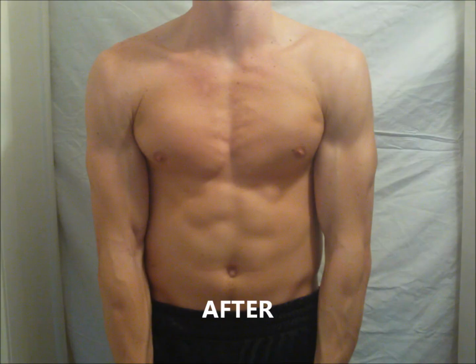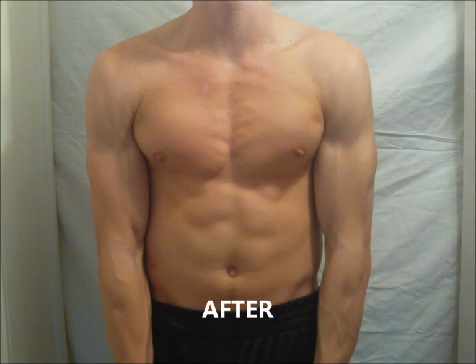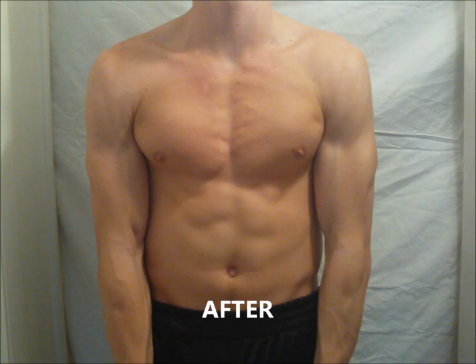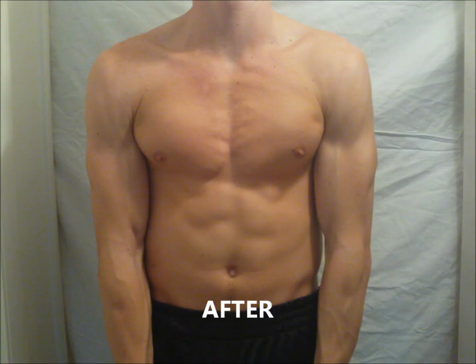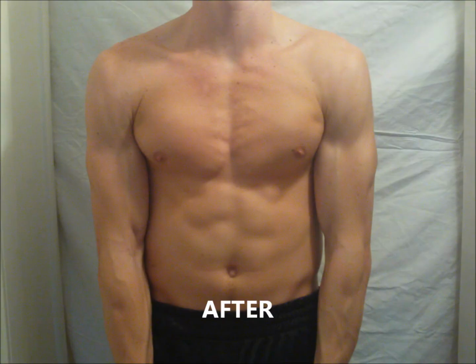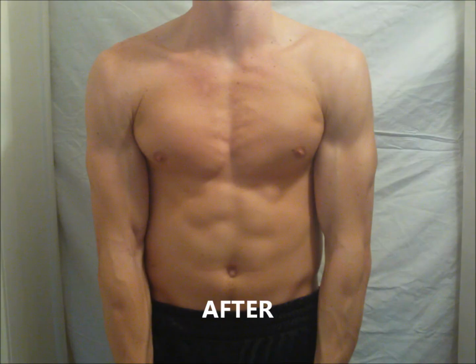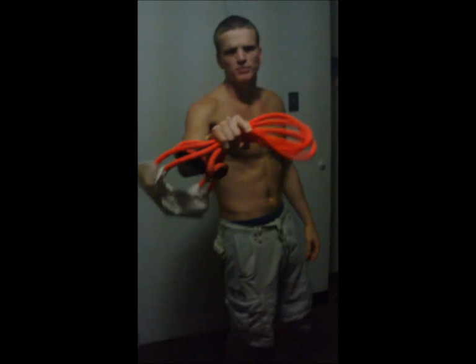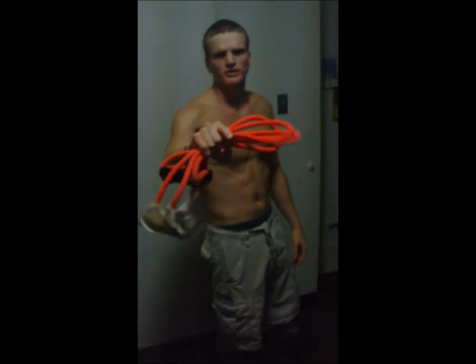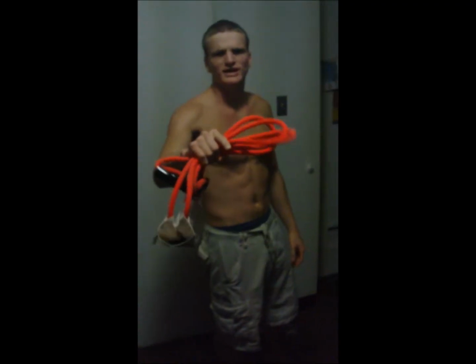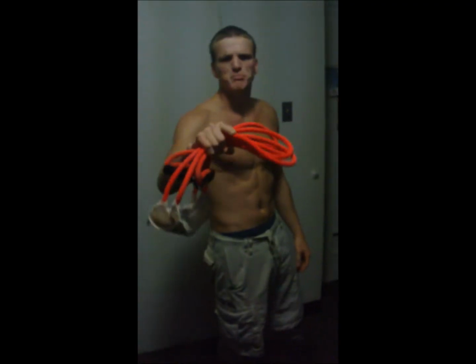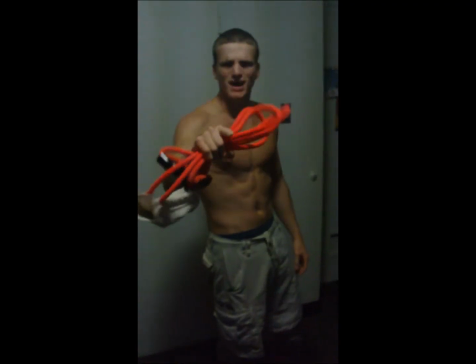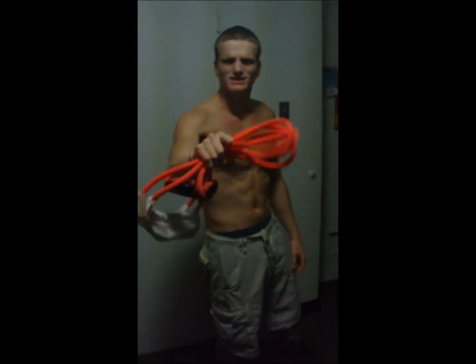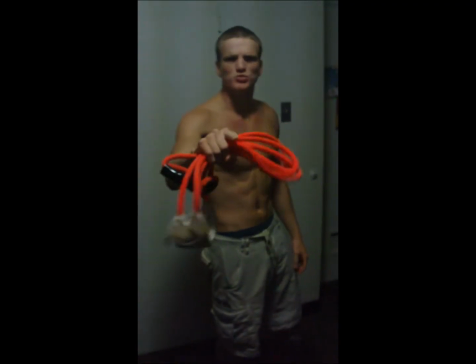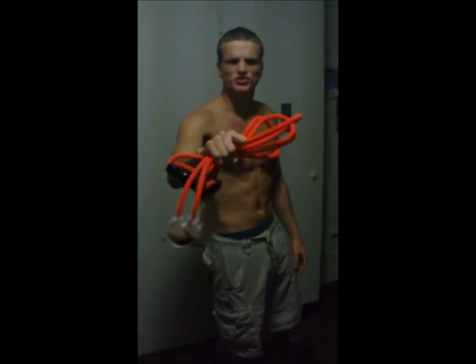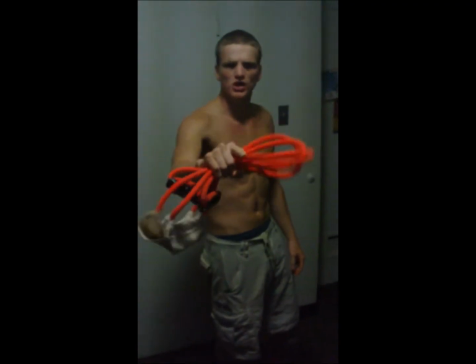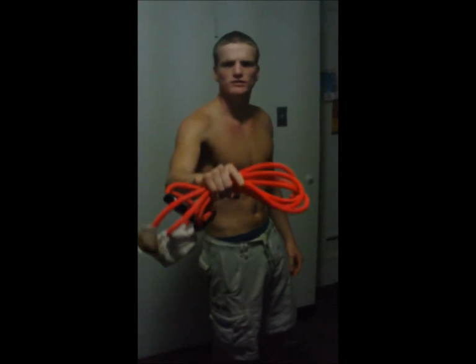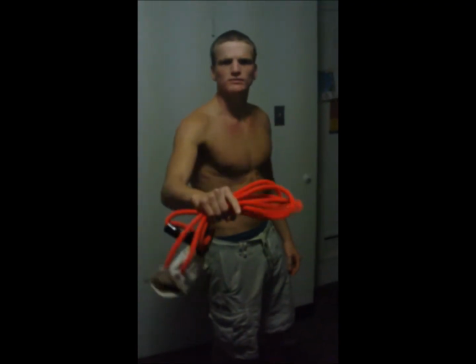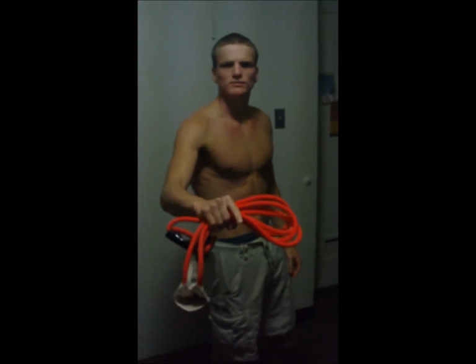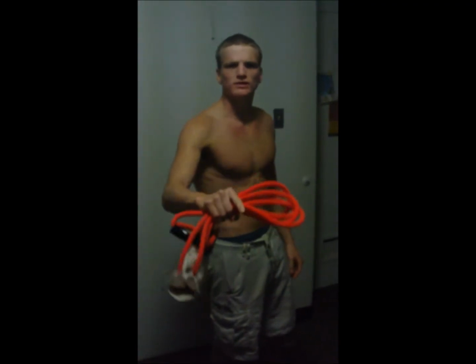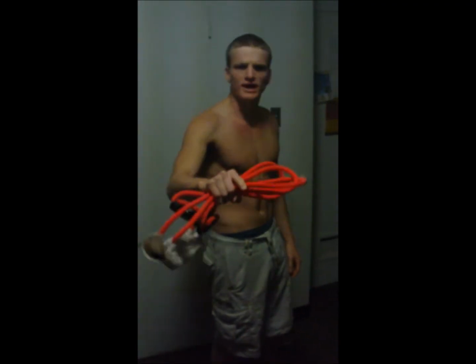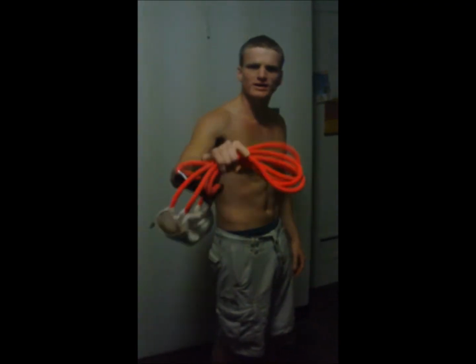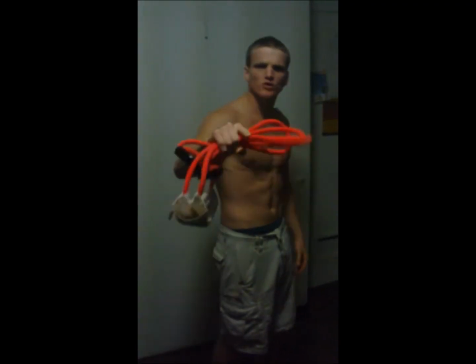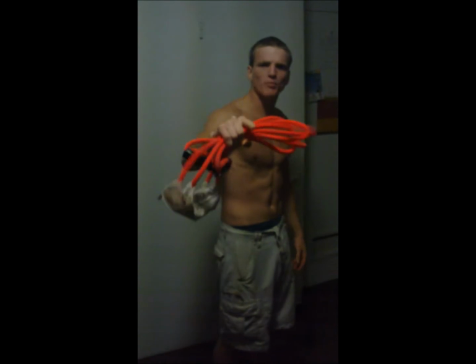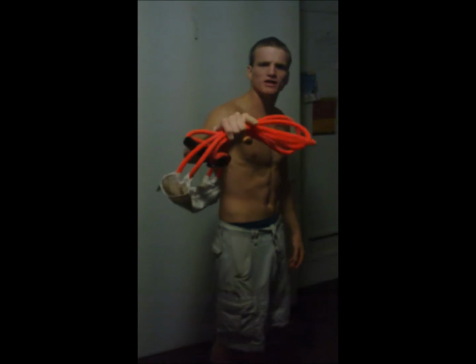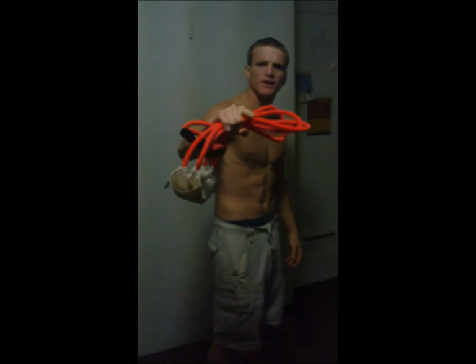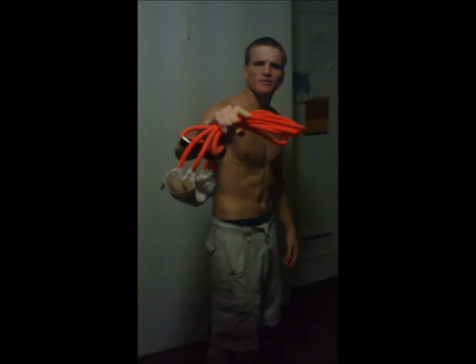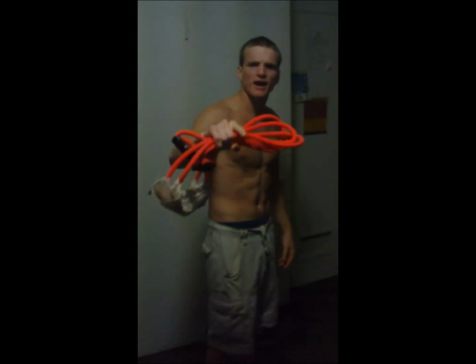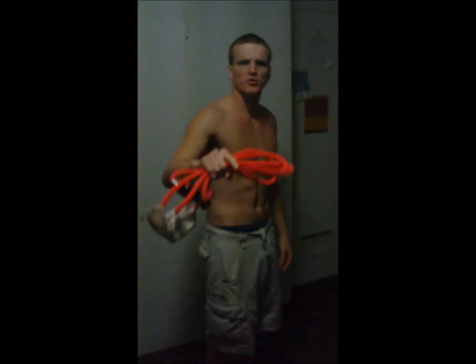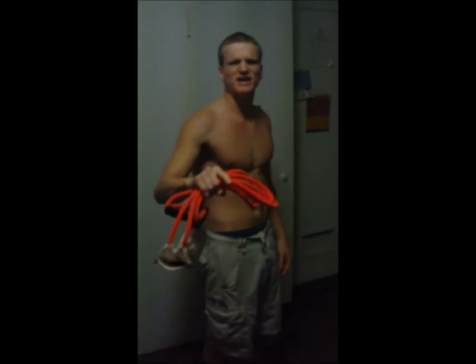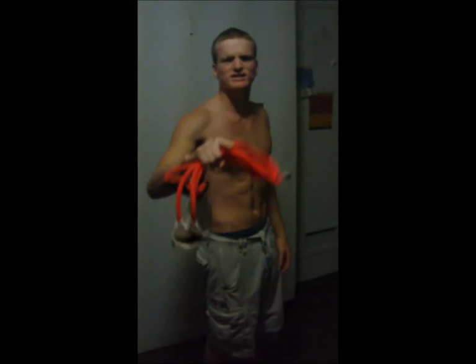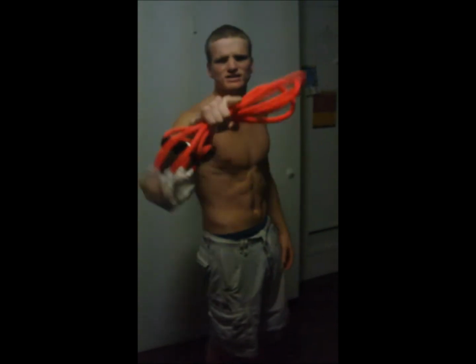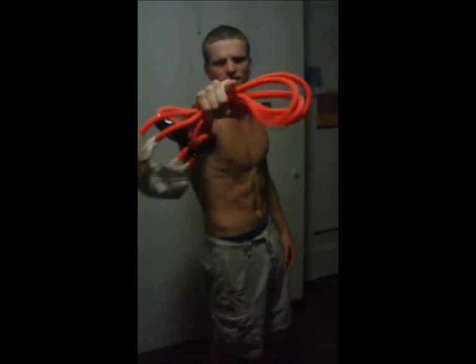Ordinary people are getting maximum results. Get your MaxiPain power bands today.